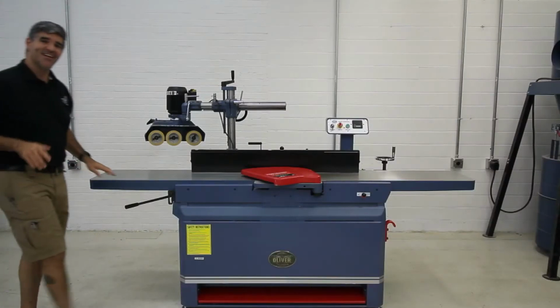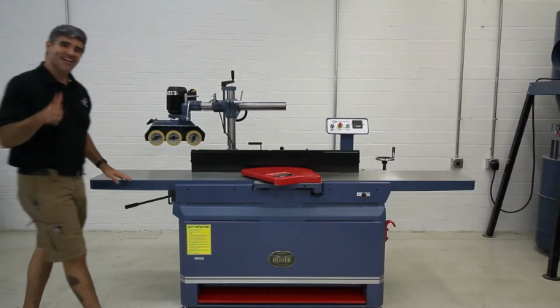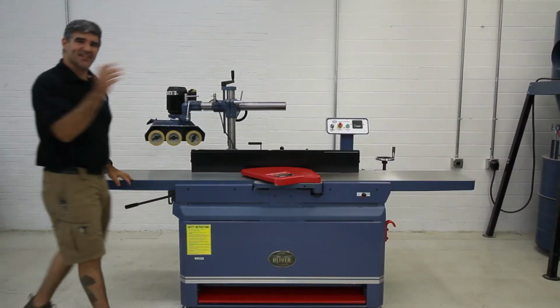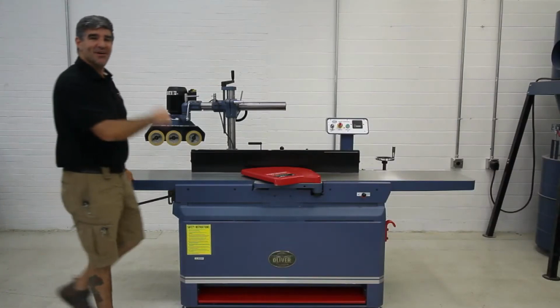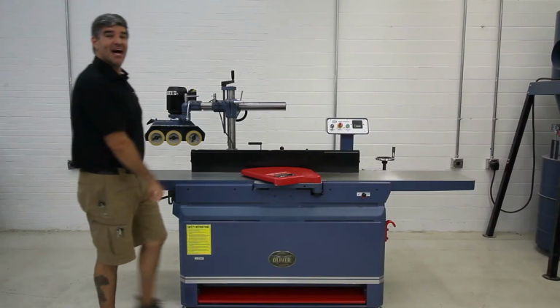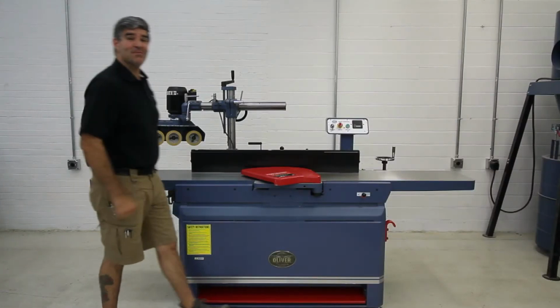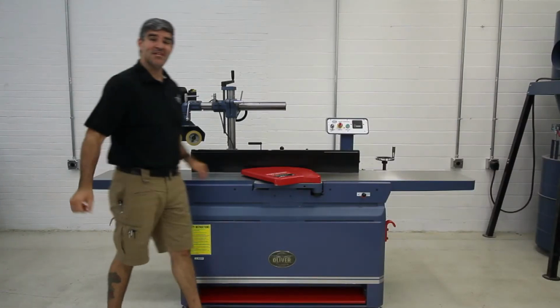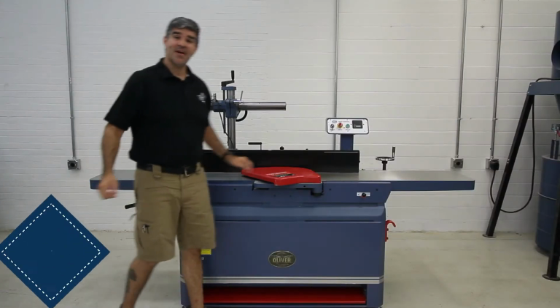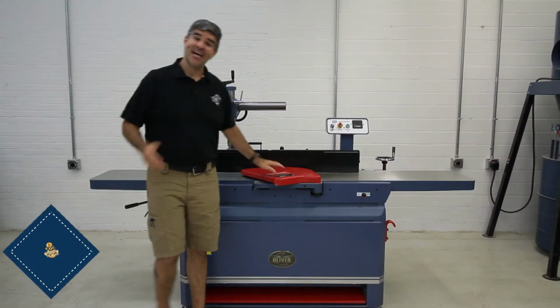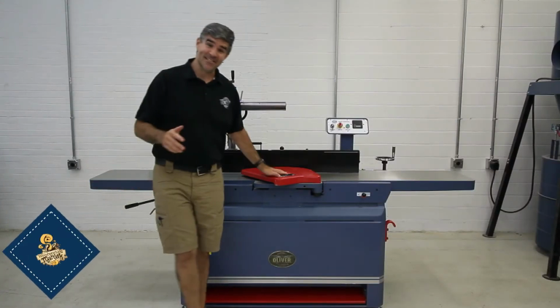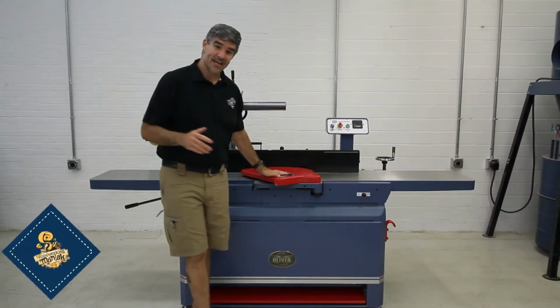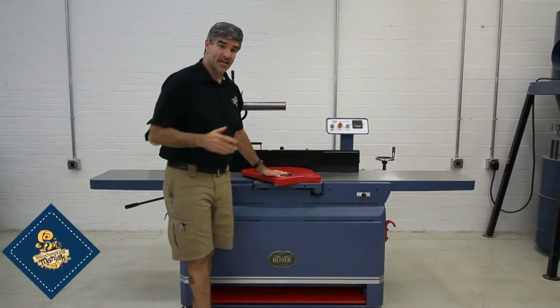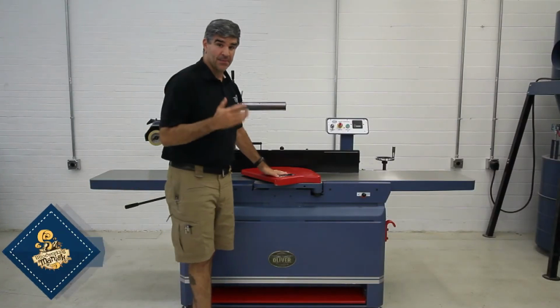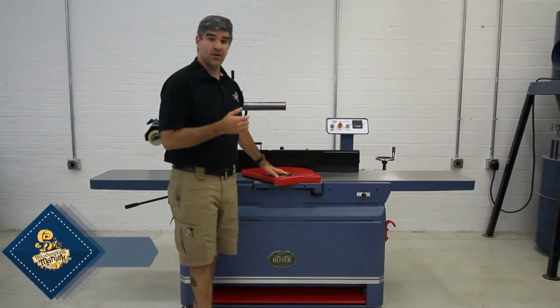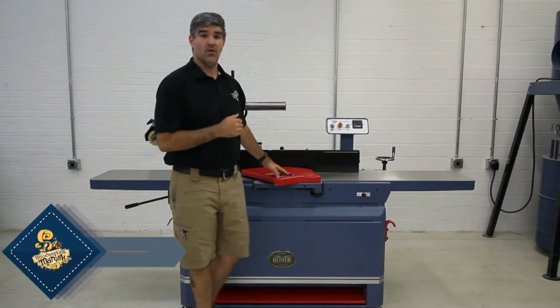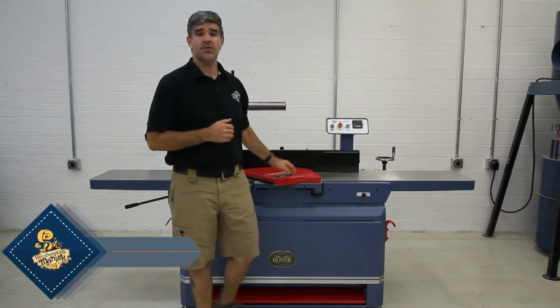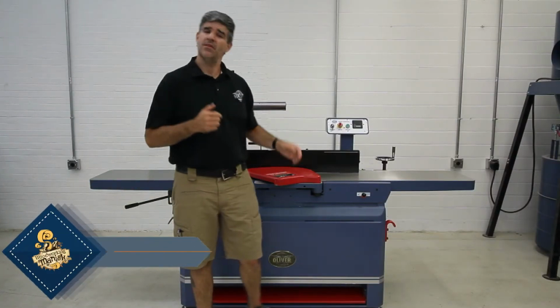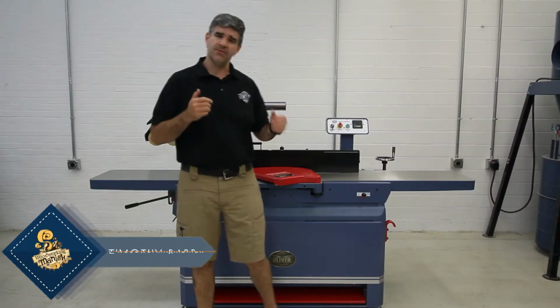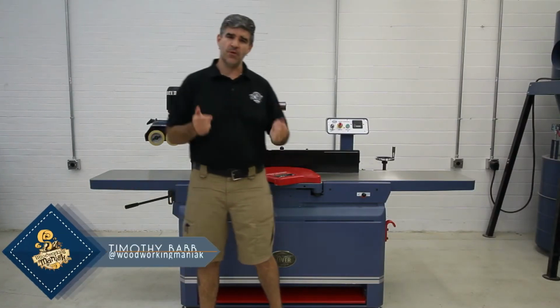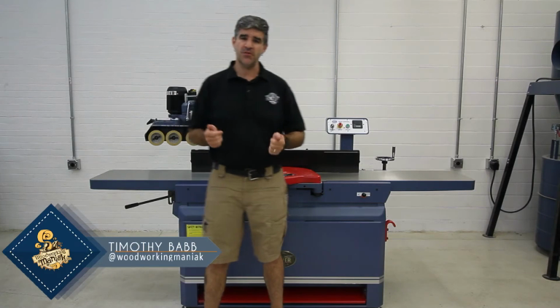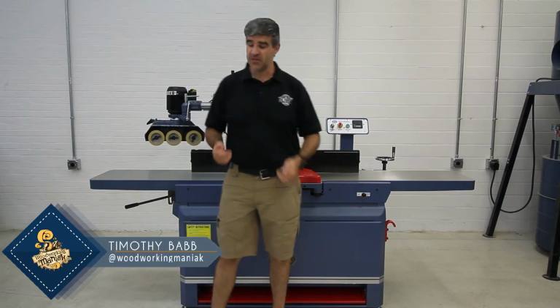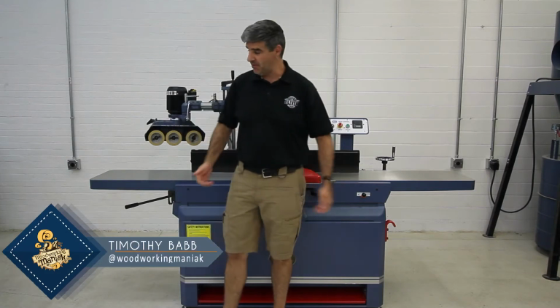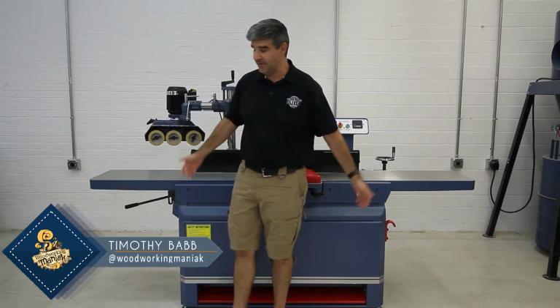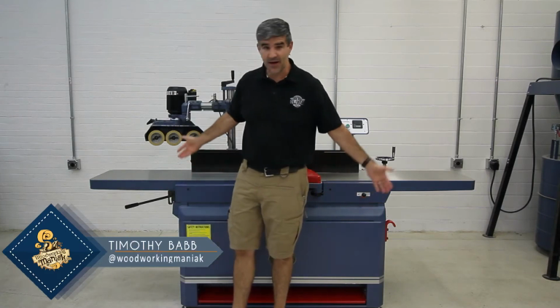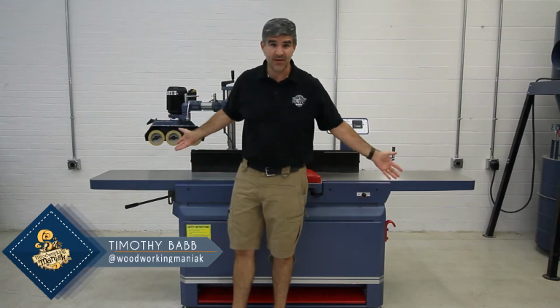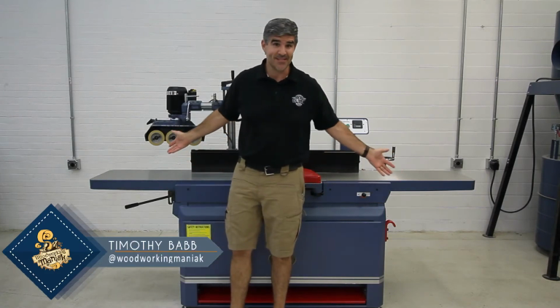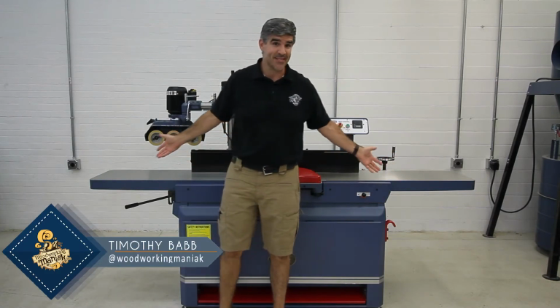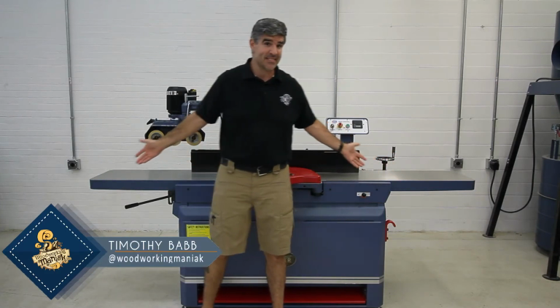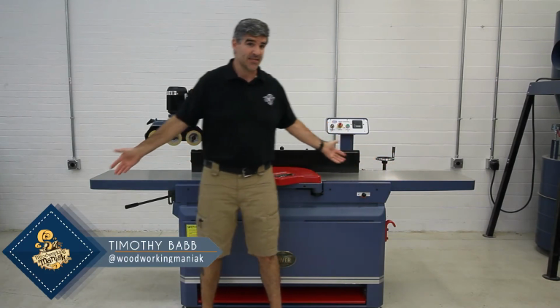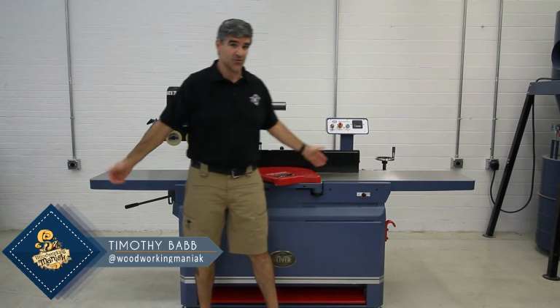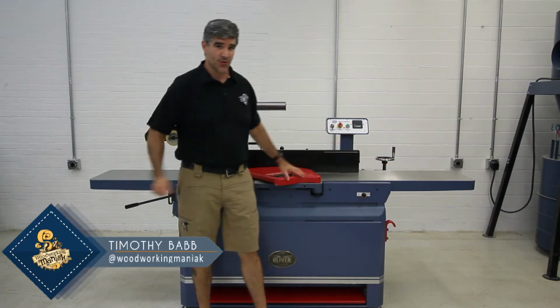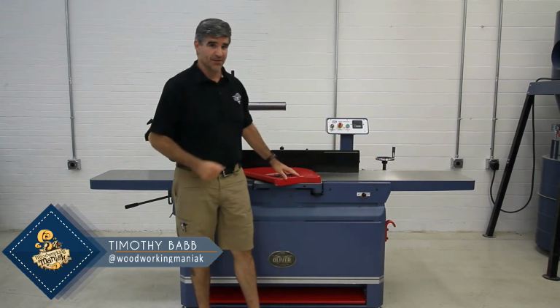Hello, I'm Tim, and today I'm going to go over the 4275 16-inch jointer.